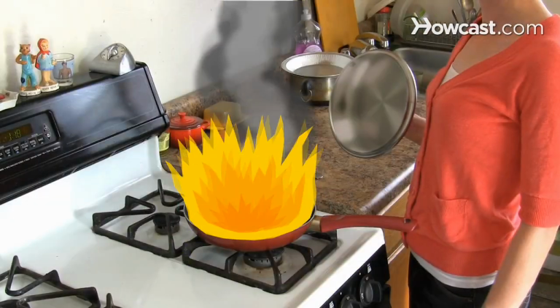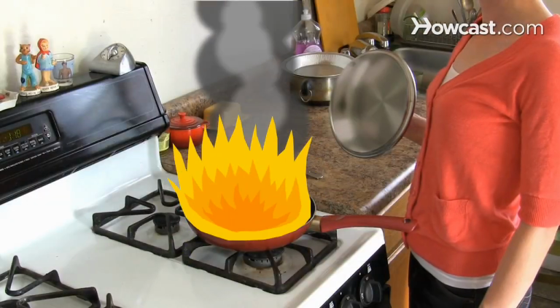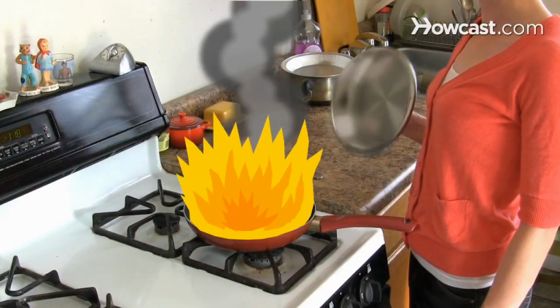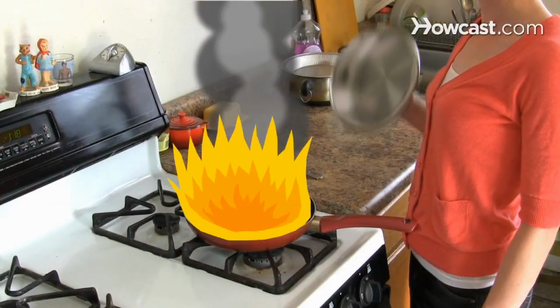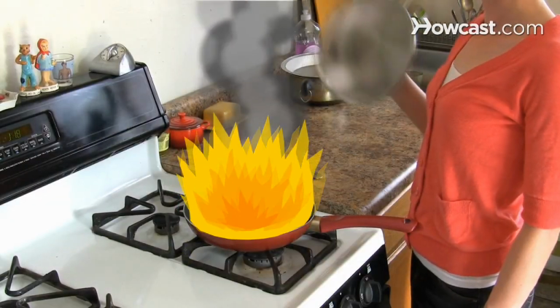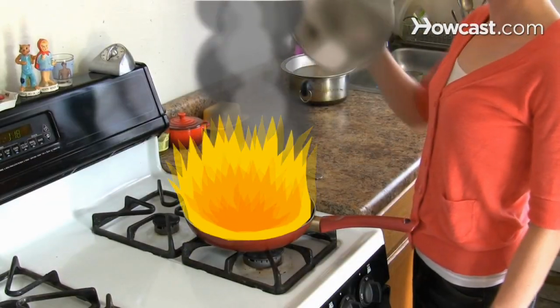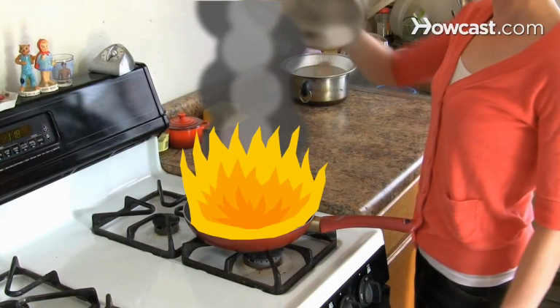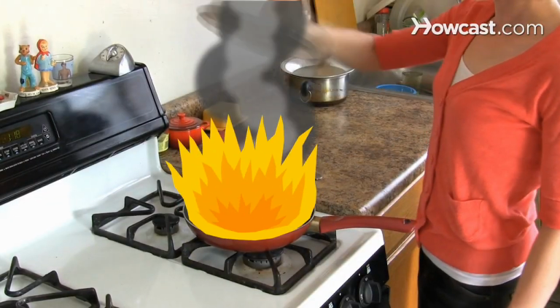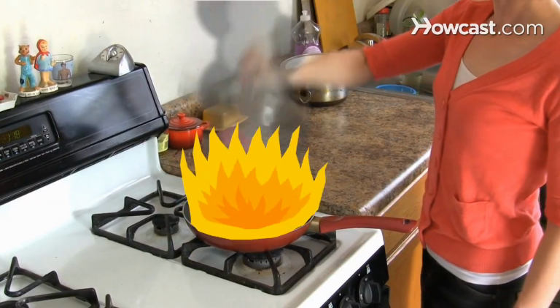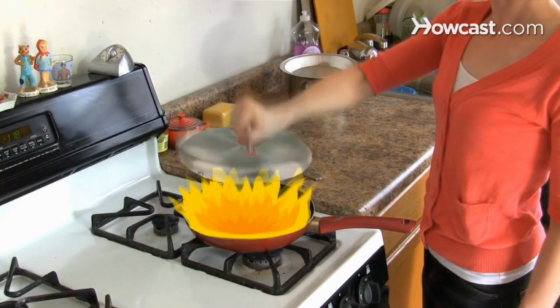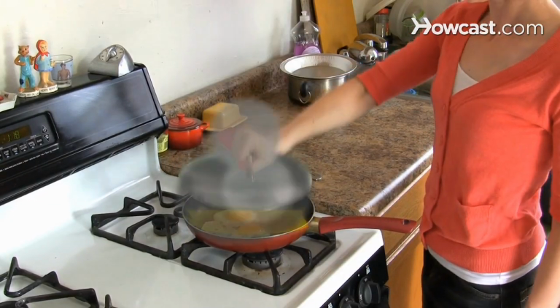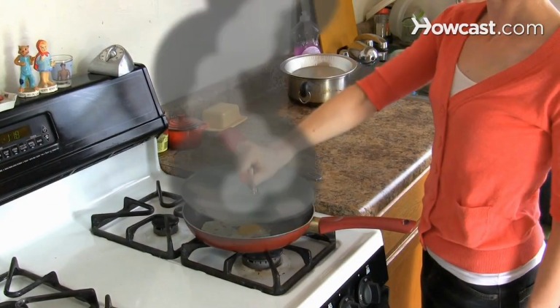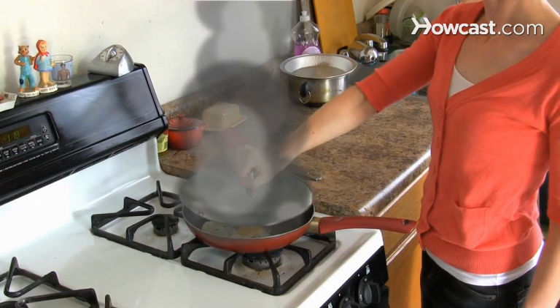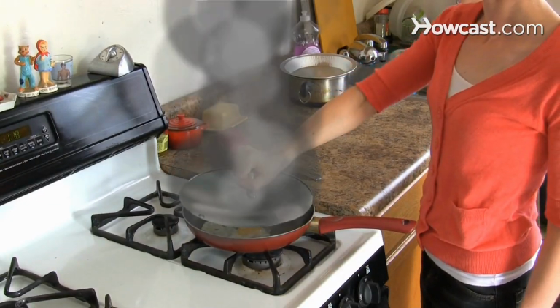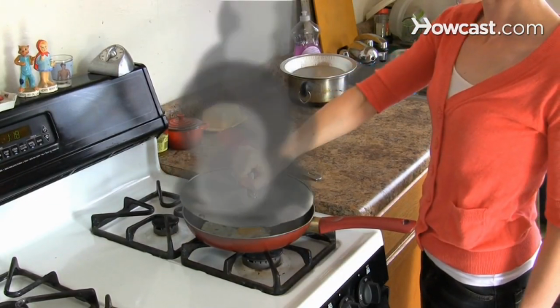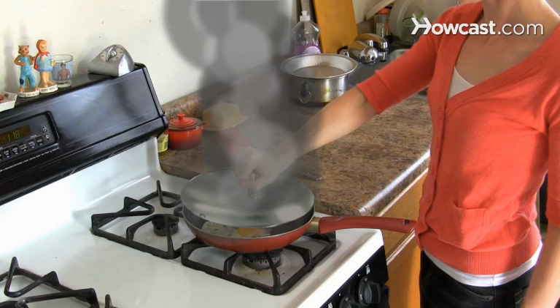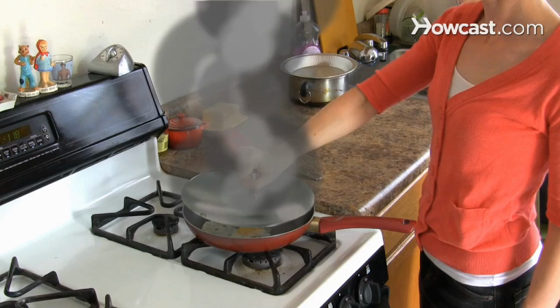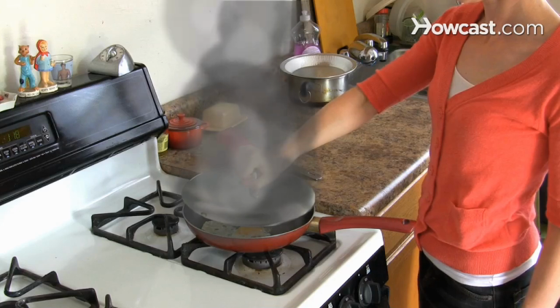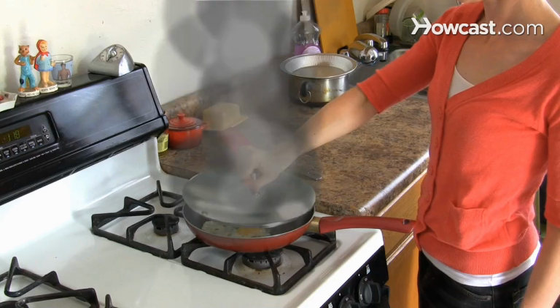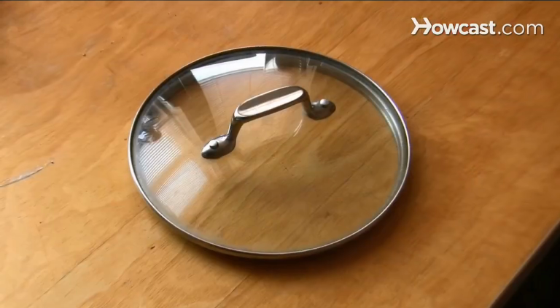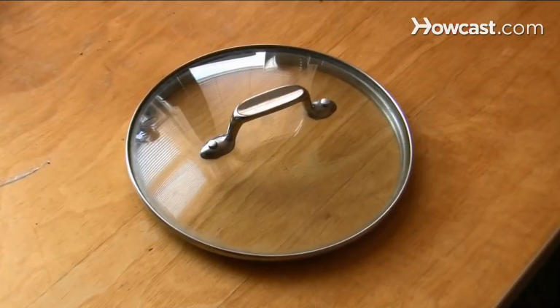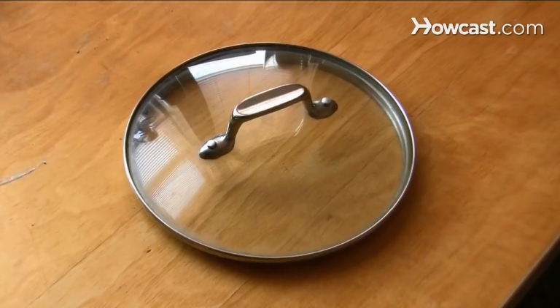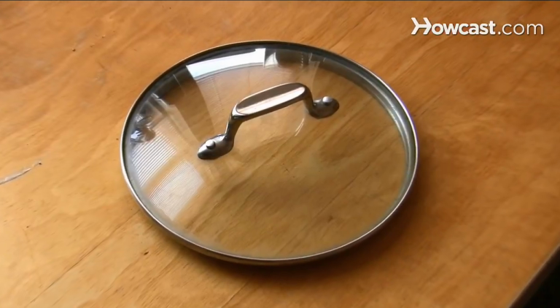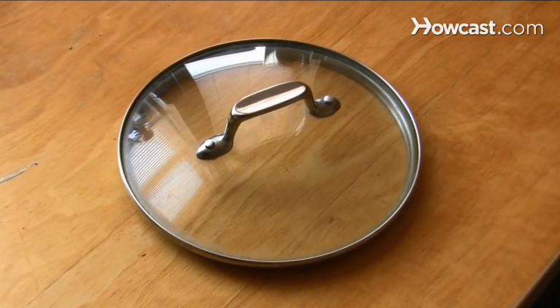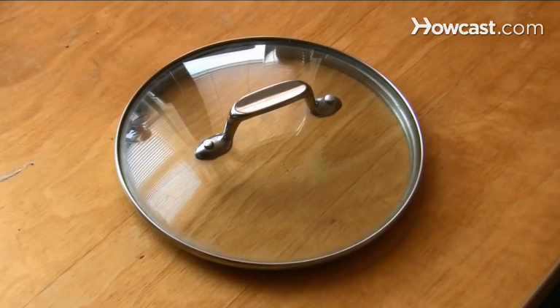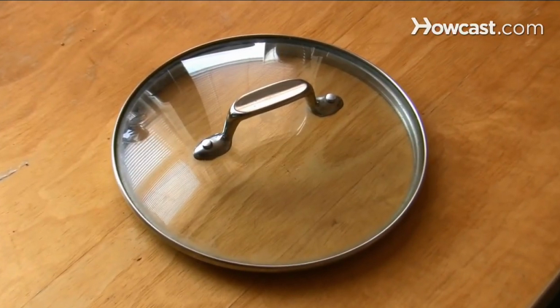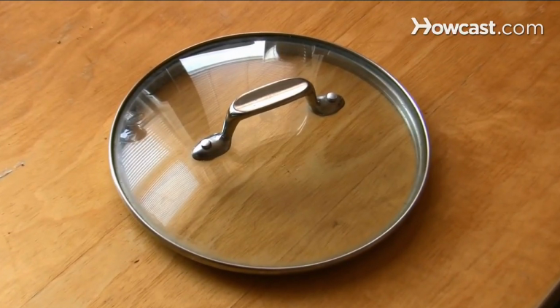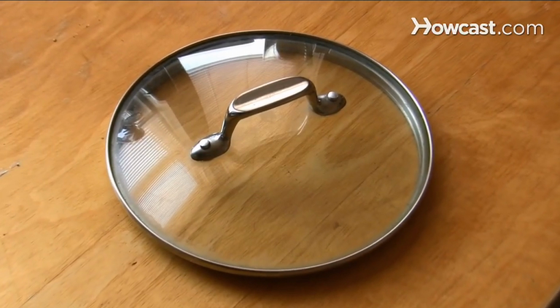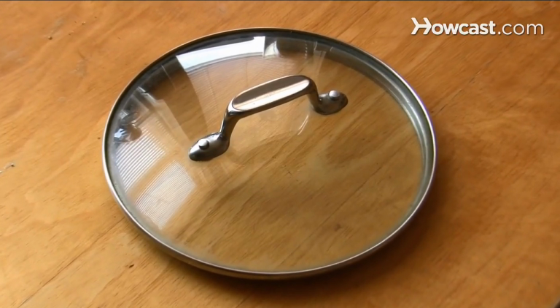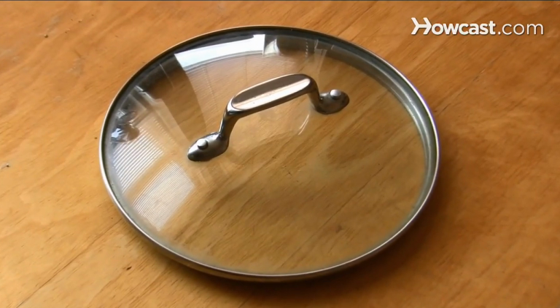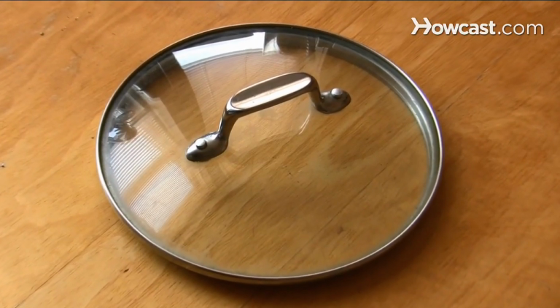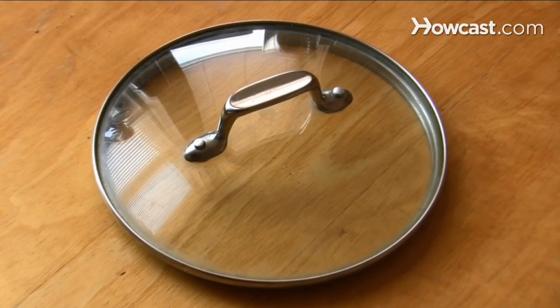Step 3. Cover the fire with the pan lid. Avoid using glass lids since they can shatter from the heat.